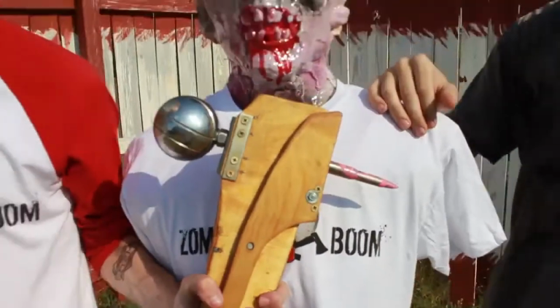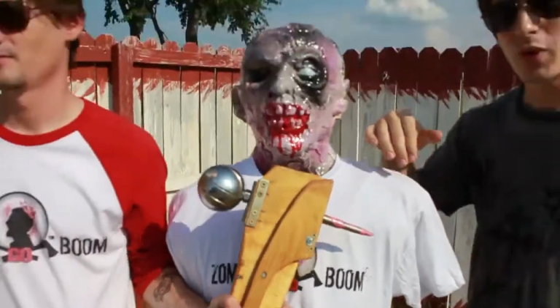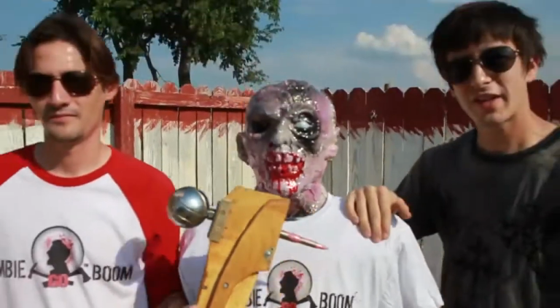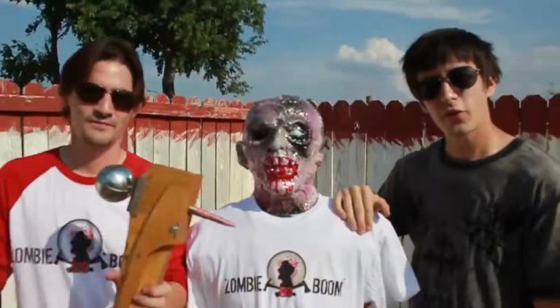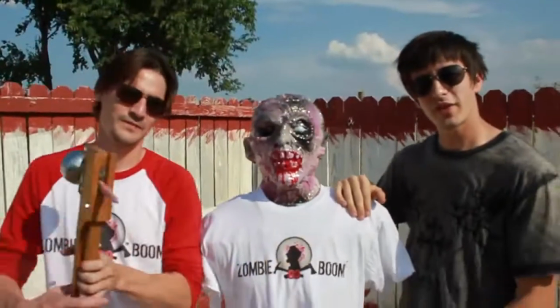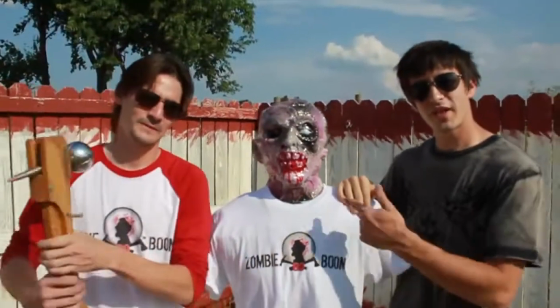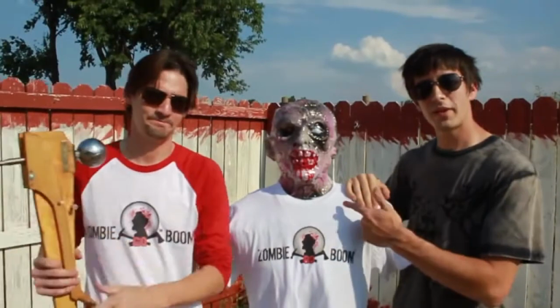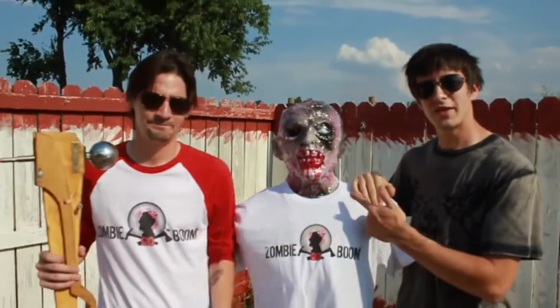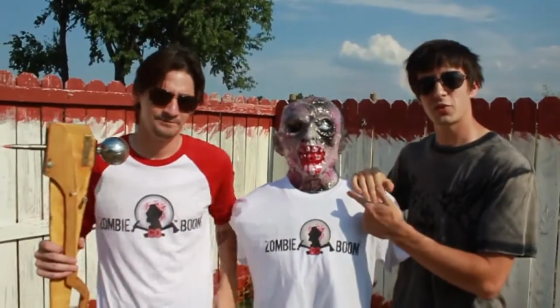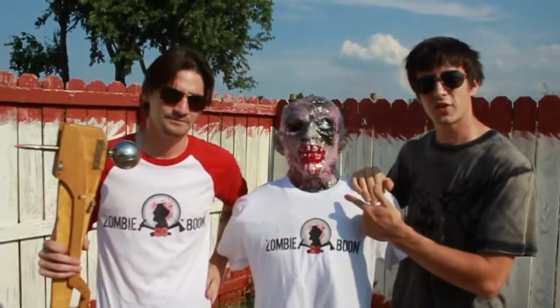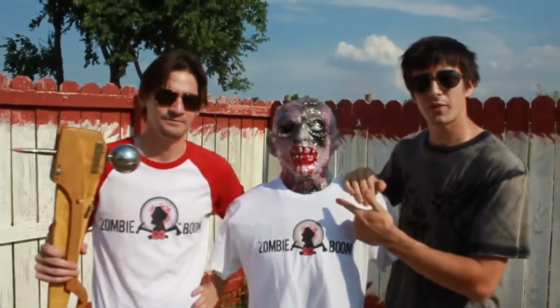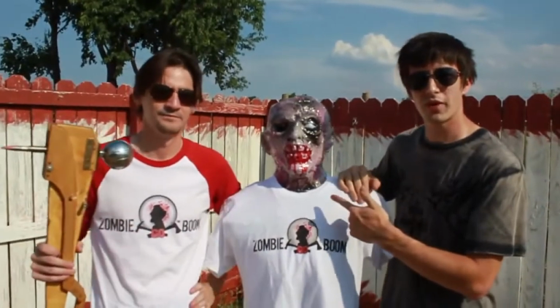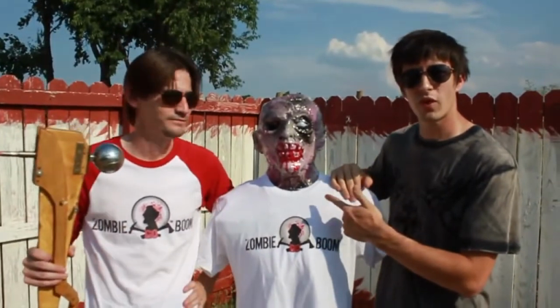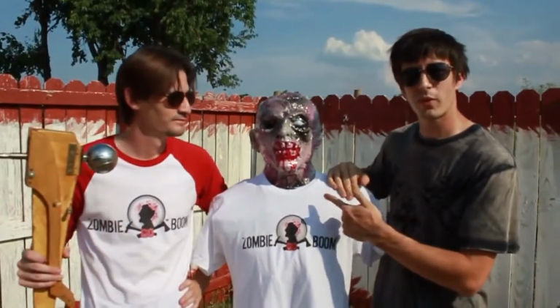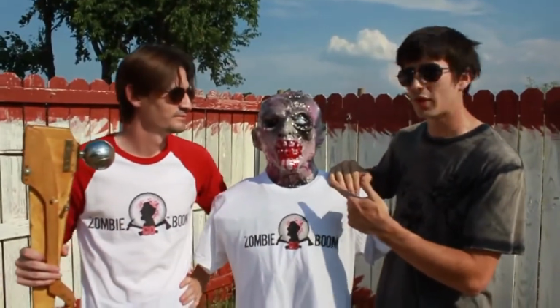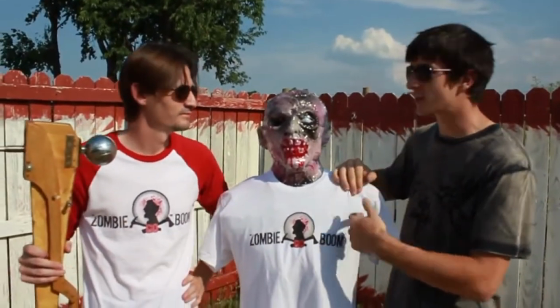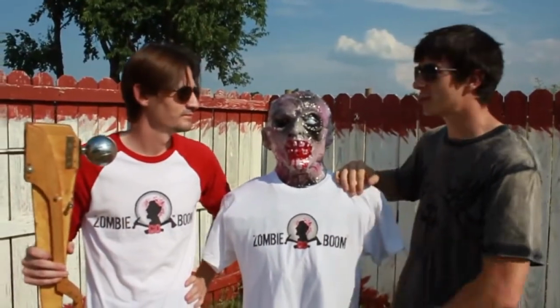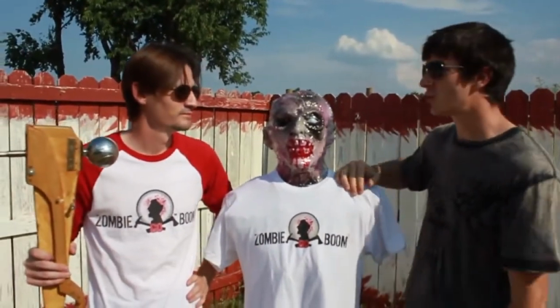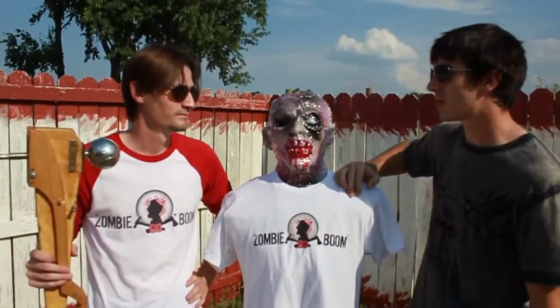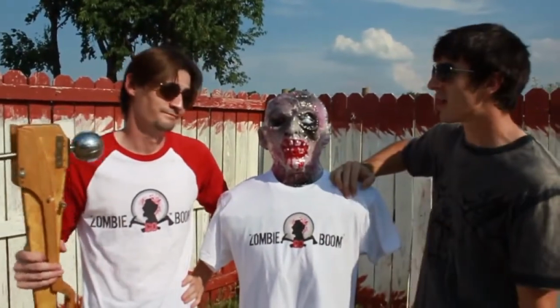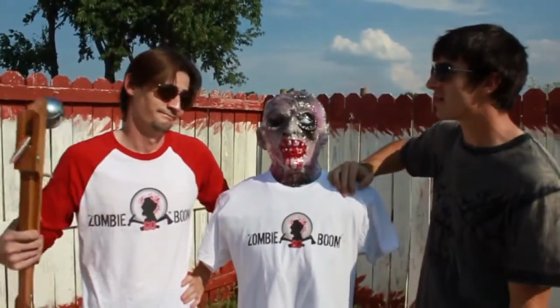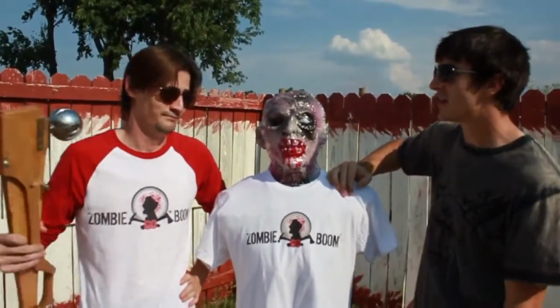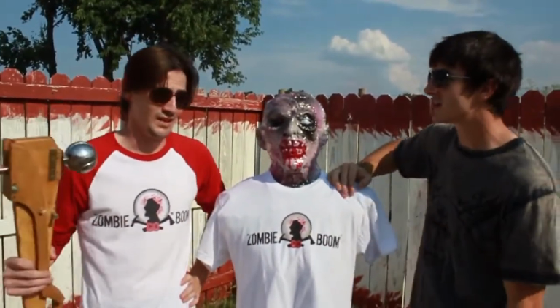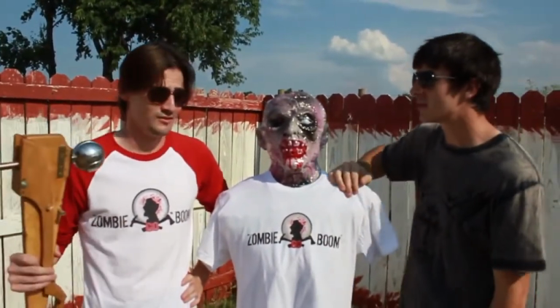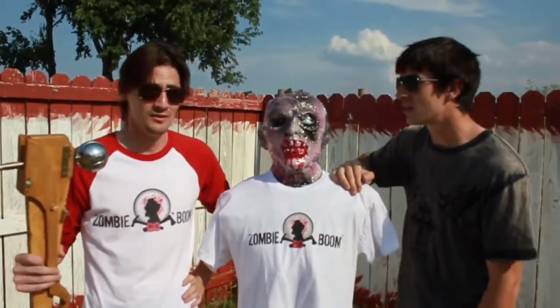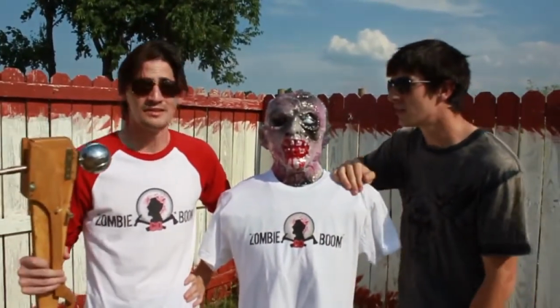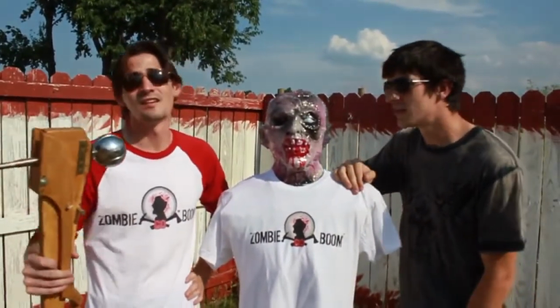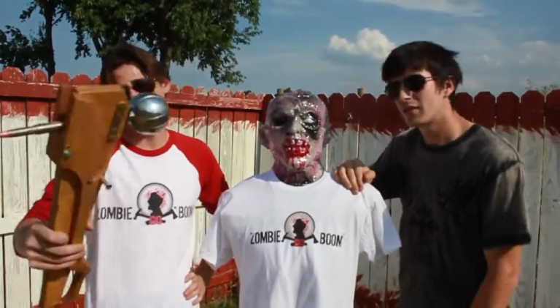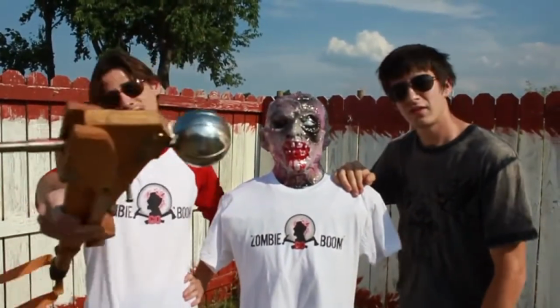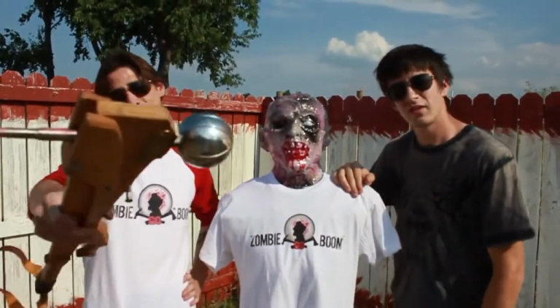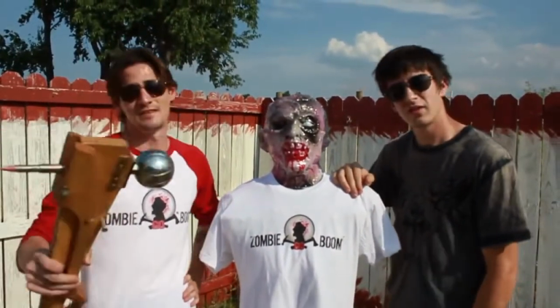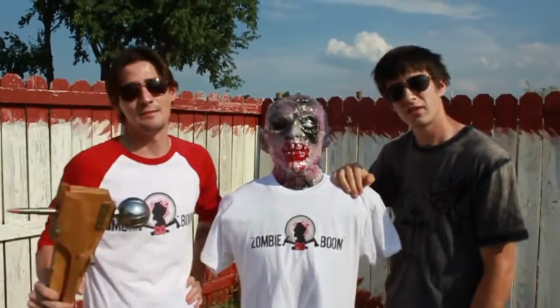Well, it got through this Zombie Industries target pretty well, but what do you think it's going to do to one of our Ivan heads? I don't know — let's take a look at the tale of the tape.